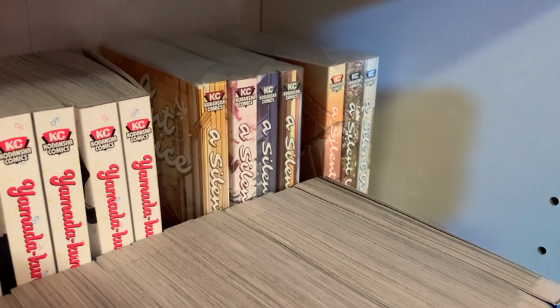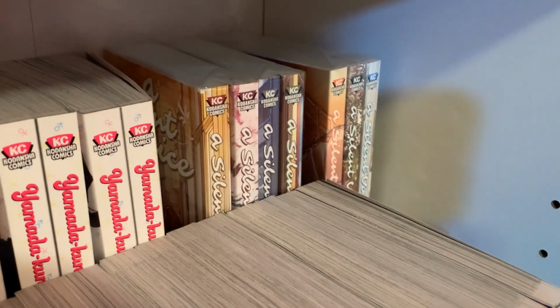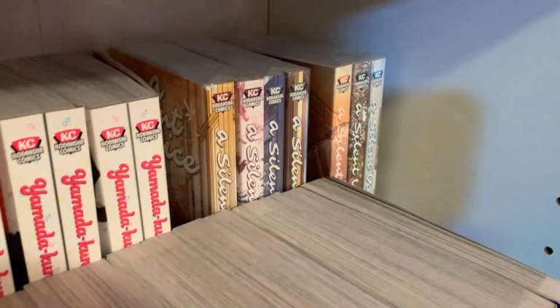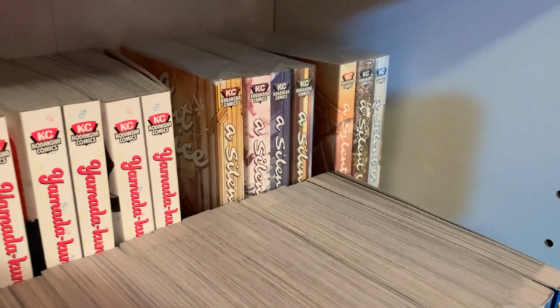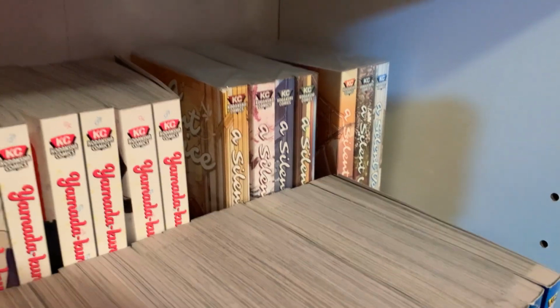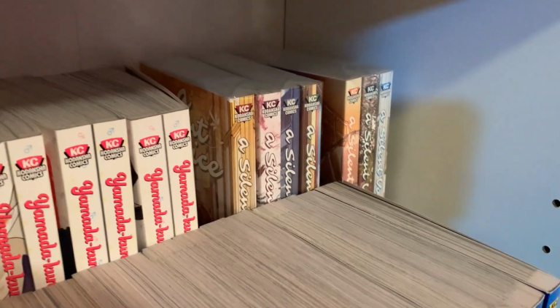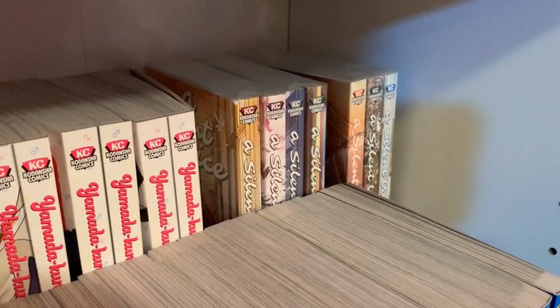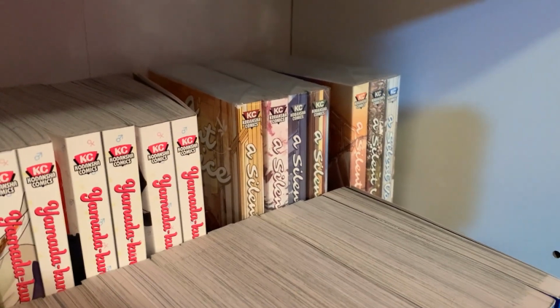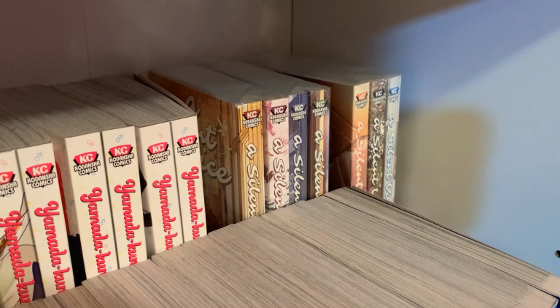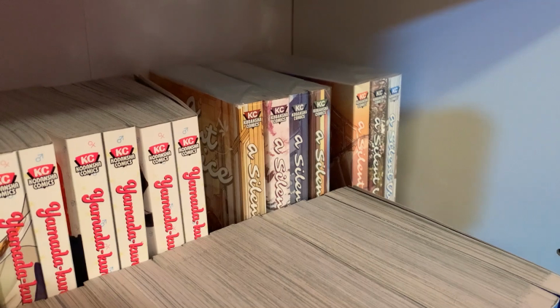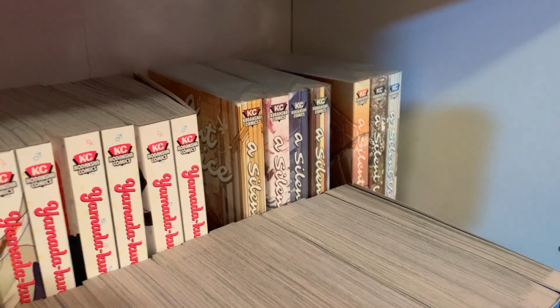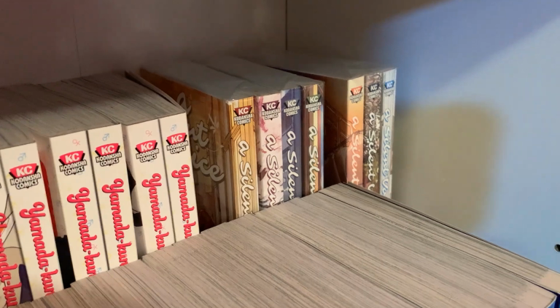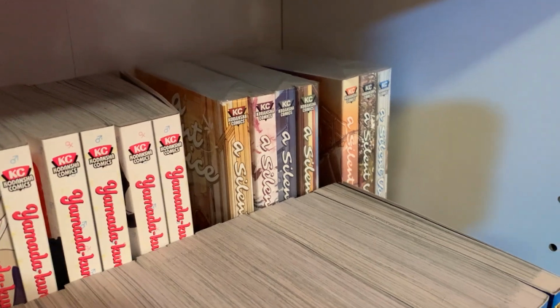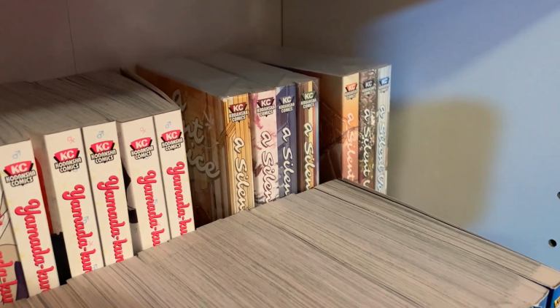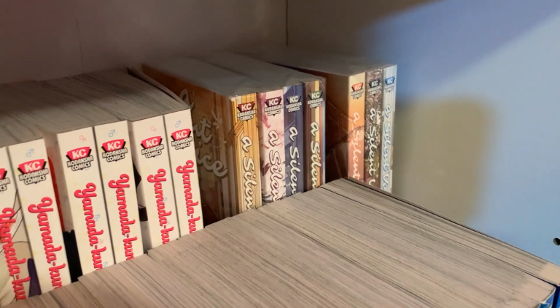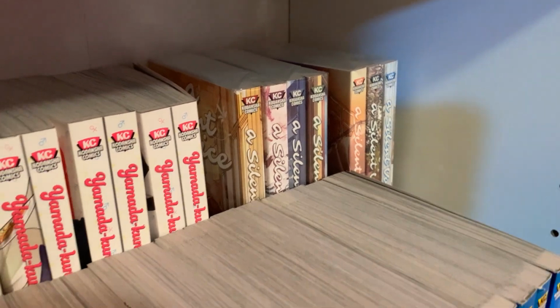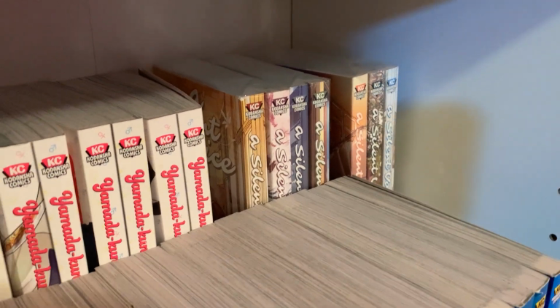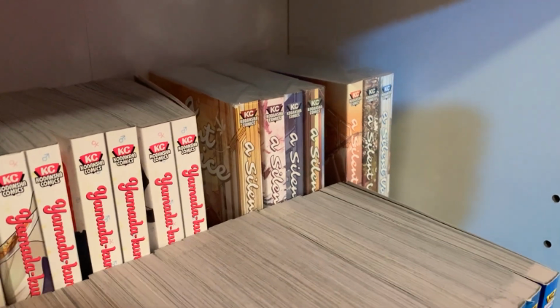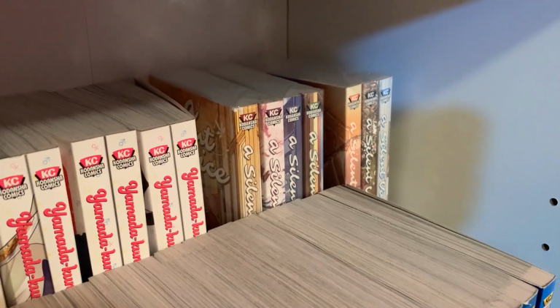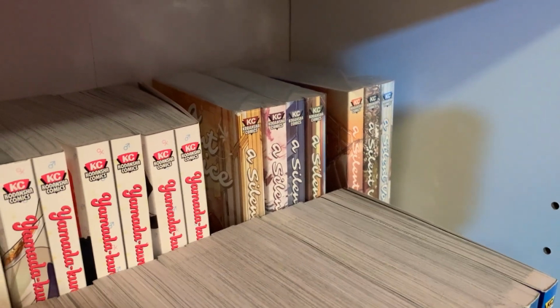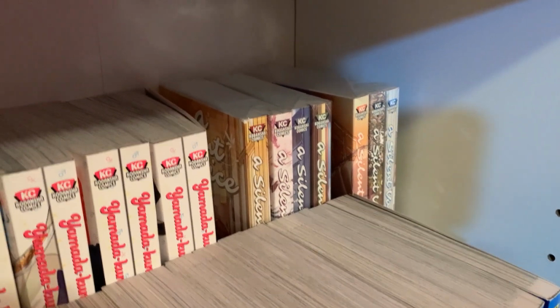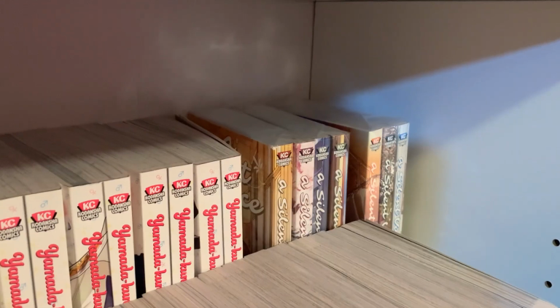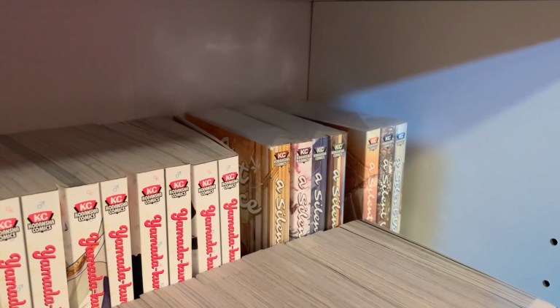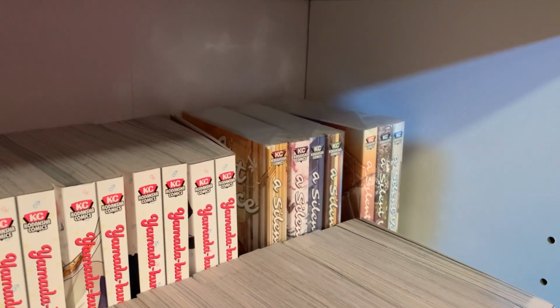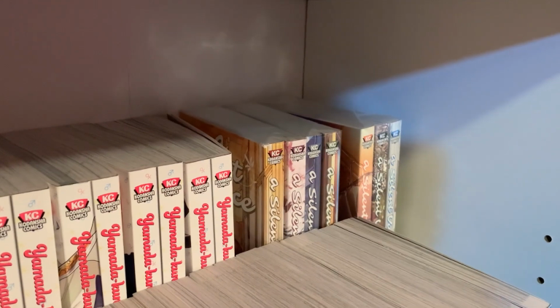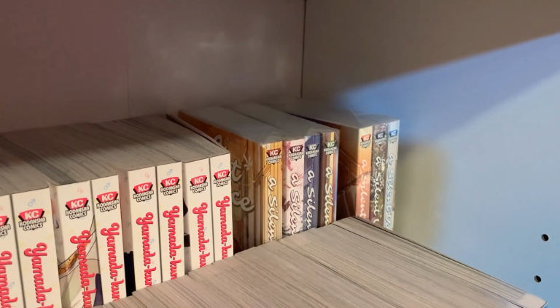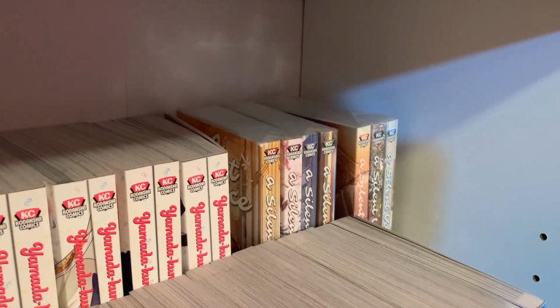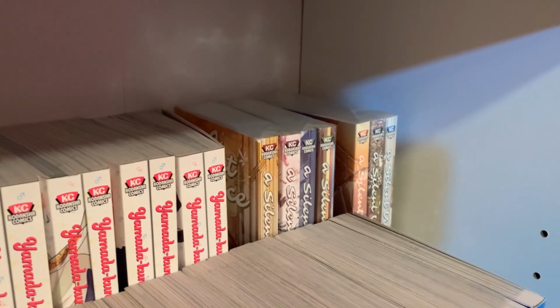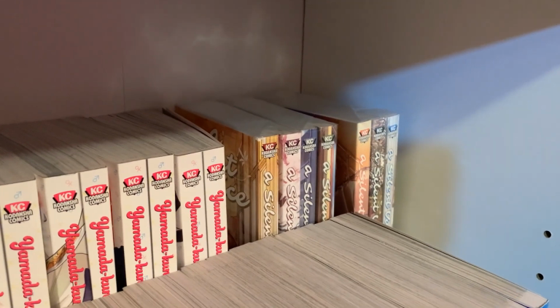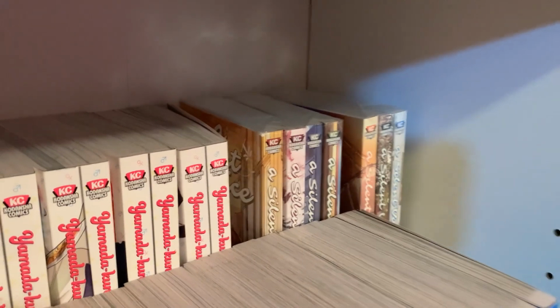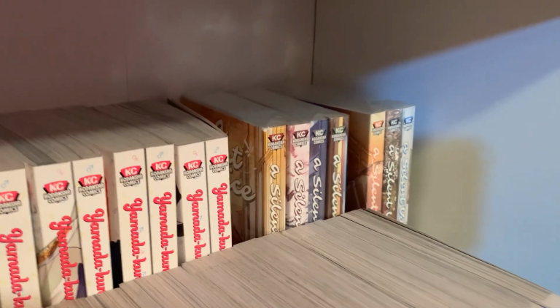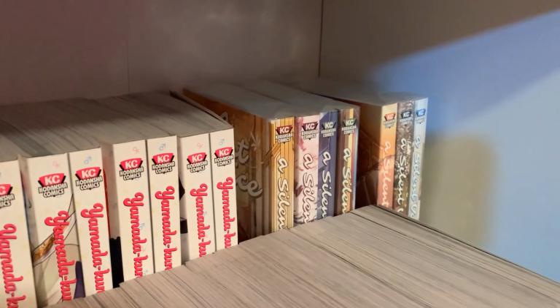And then Asylum Voices, volumes 1 through 7. This is one of the first manga I owned — I think it might have been the second one I owned.